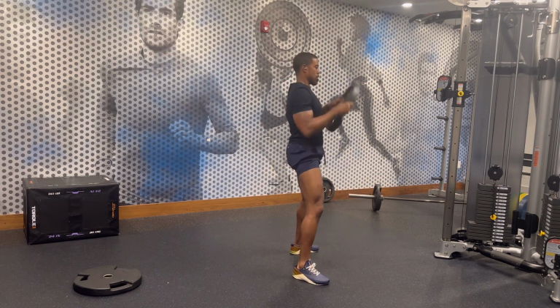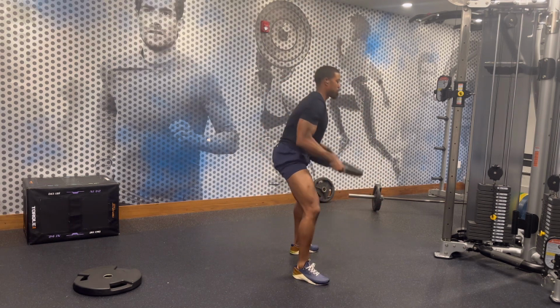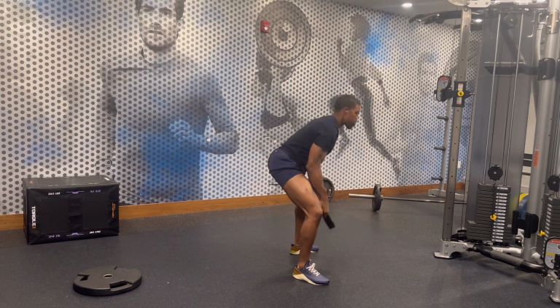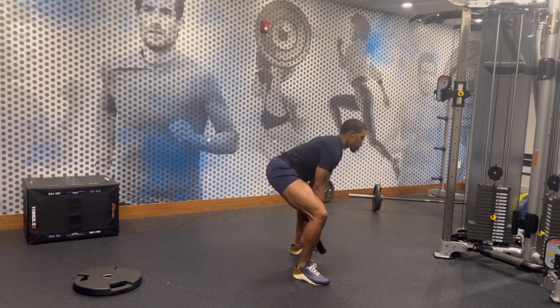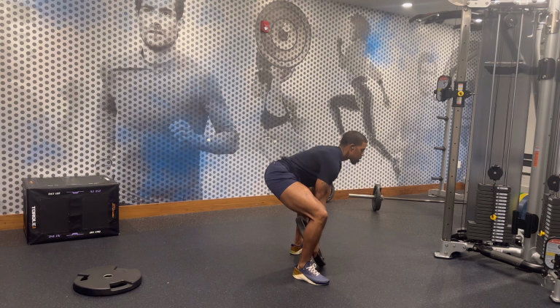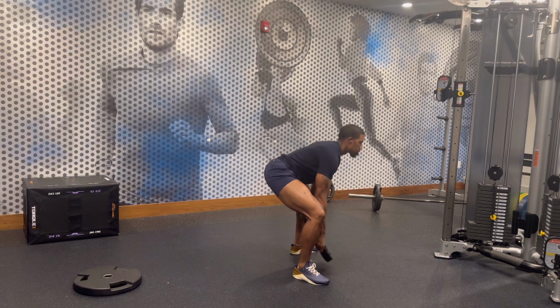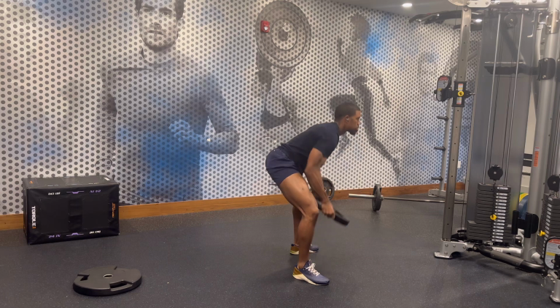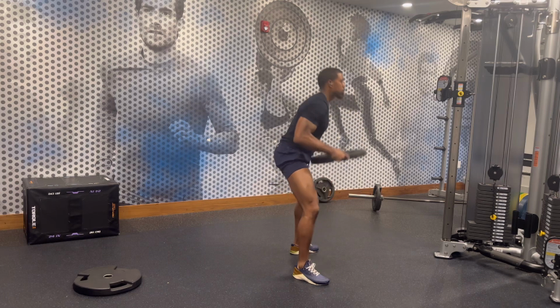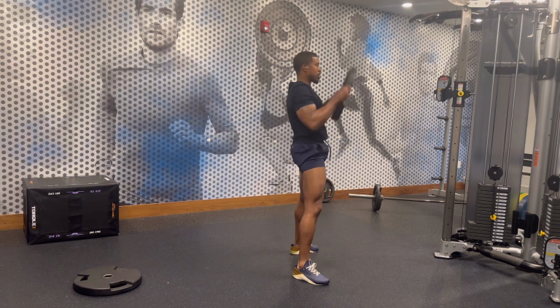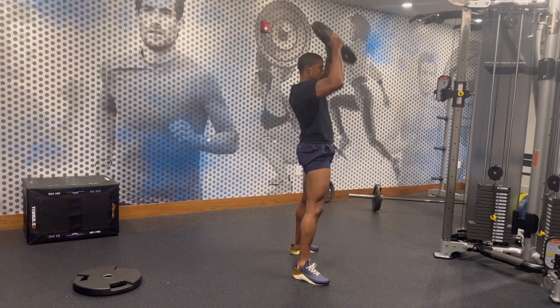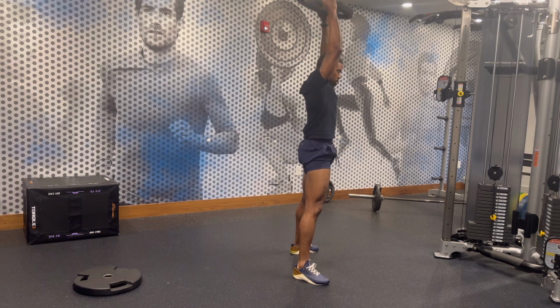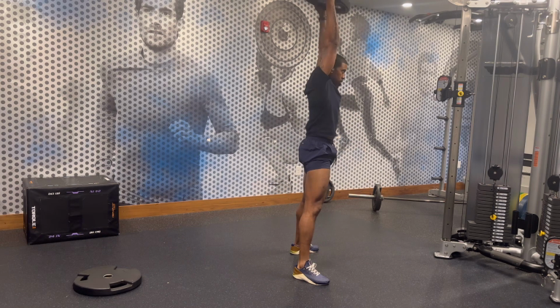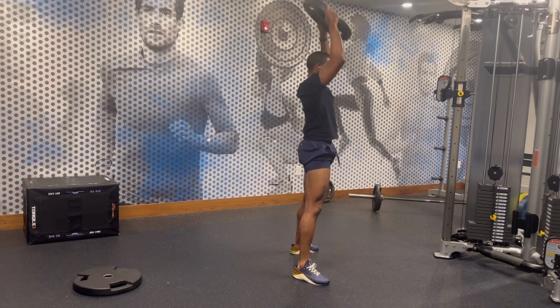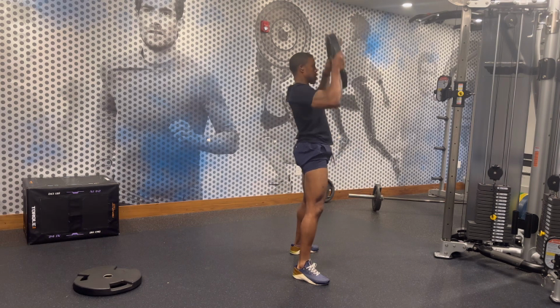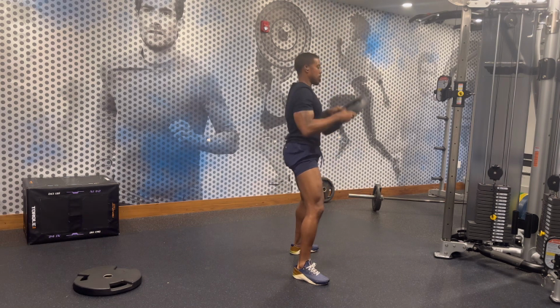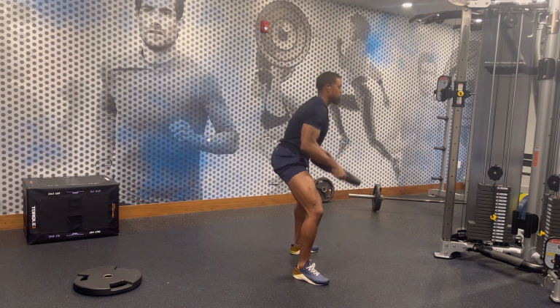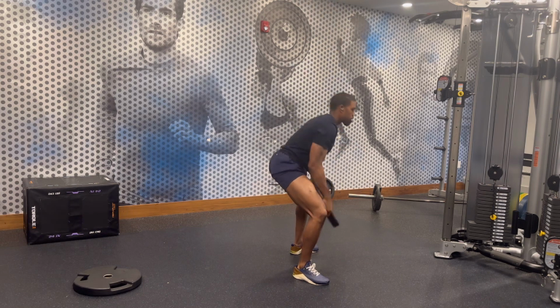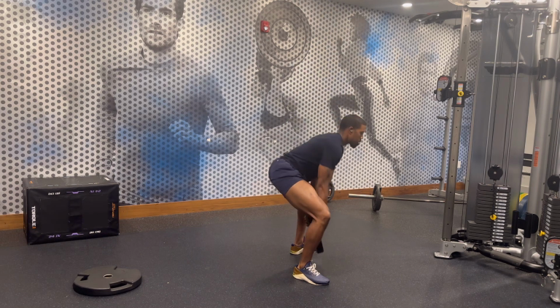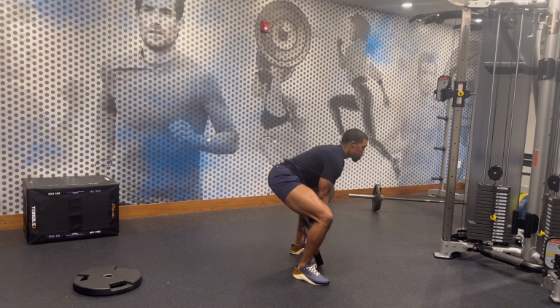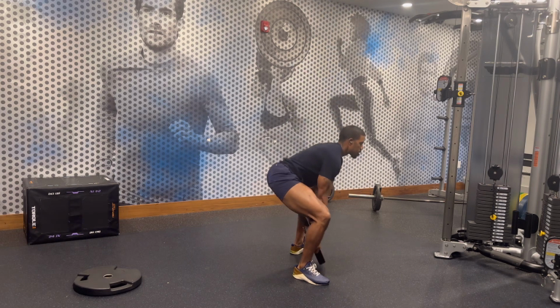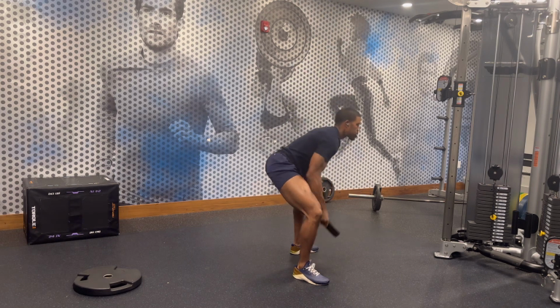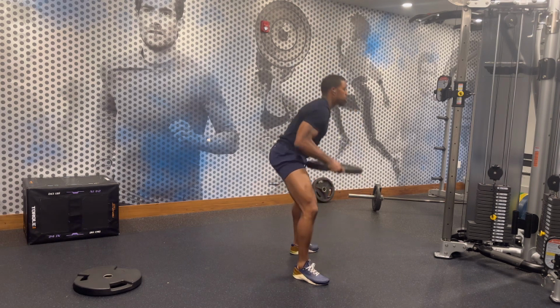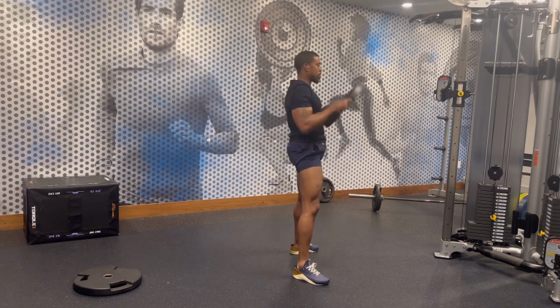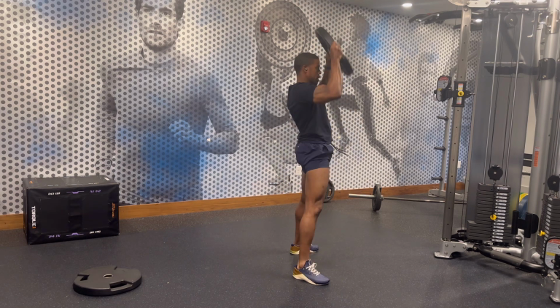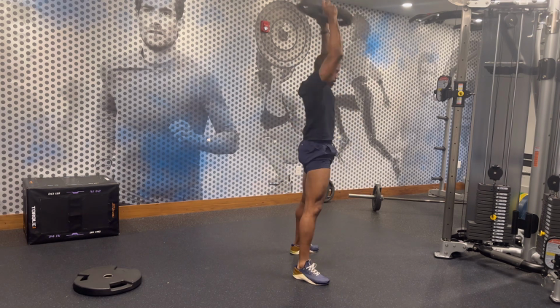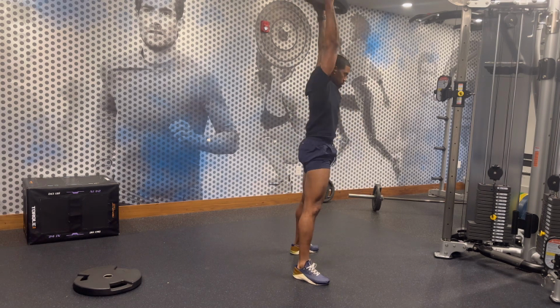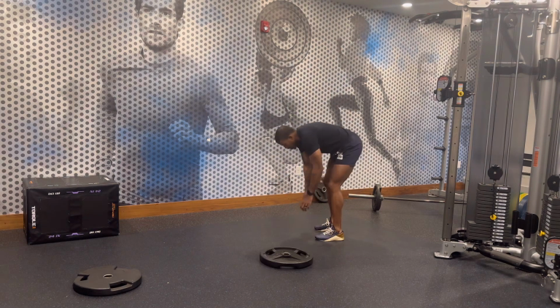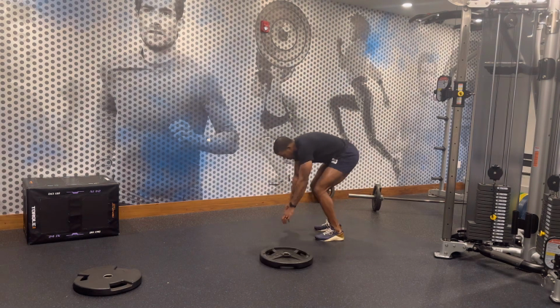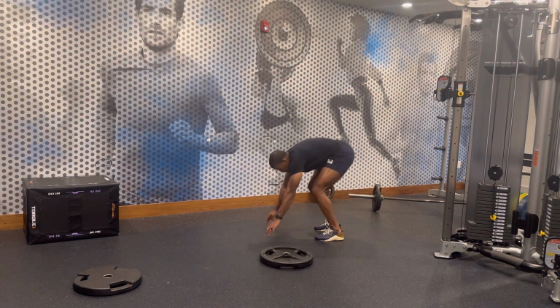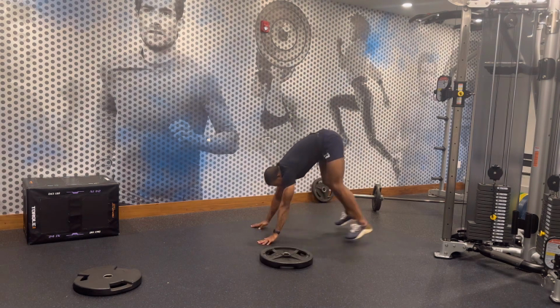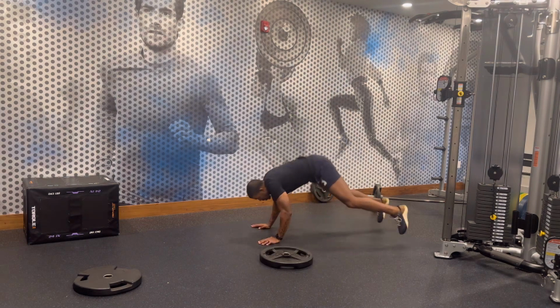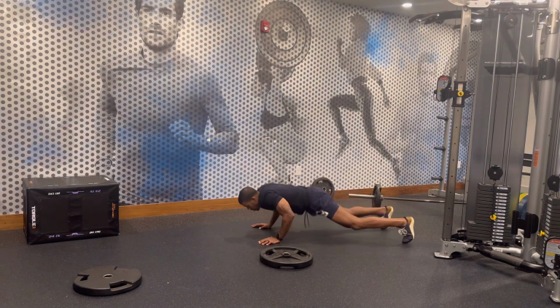Here's a side angle. Kind of drop your hips. Use explosive hip power to drive the weight overhead.